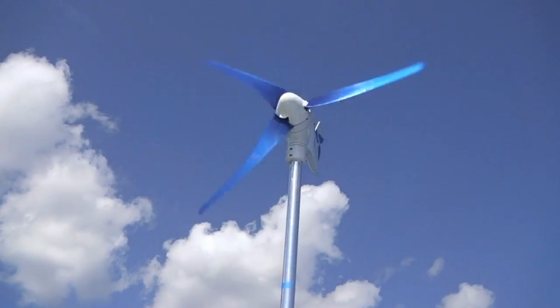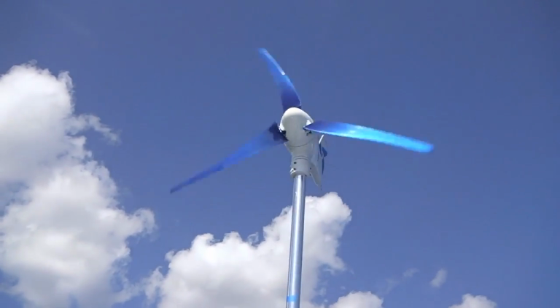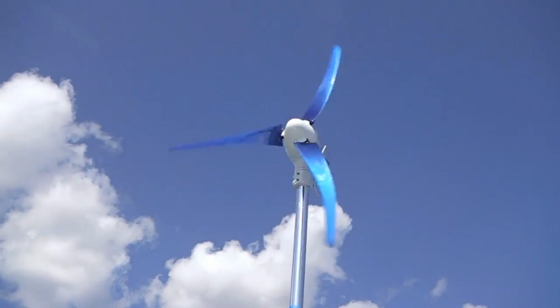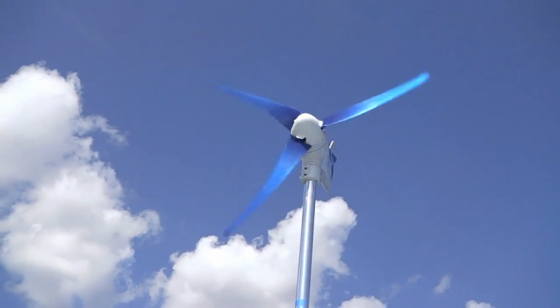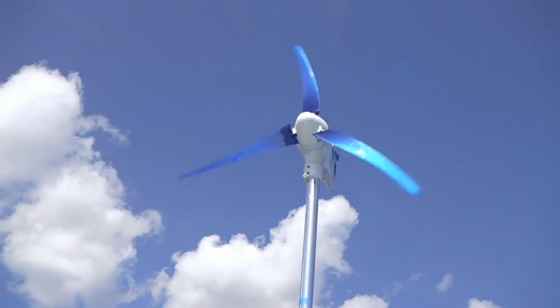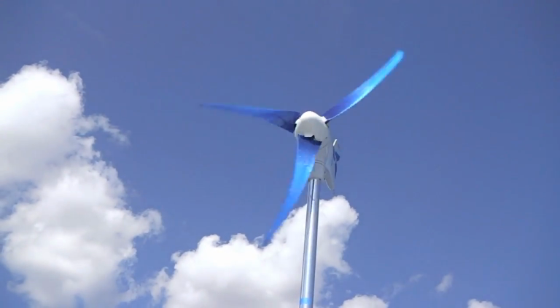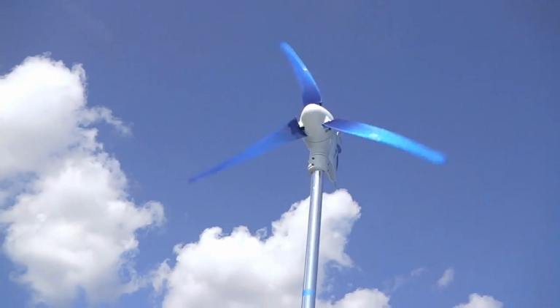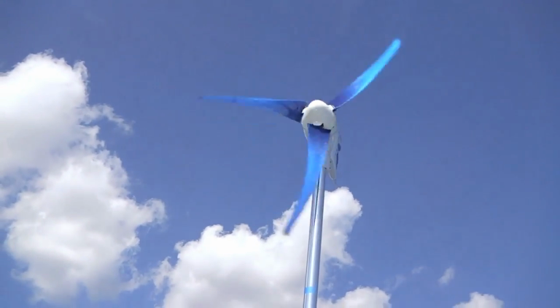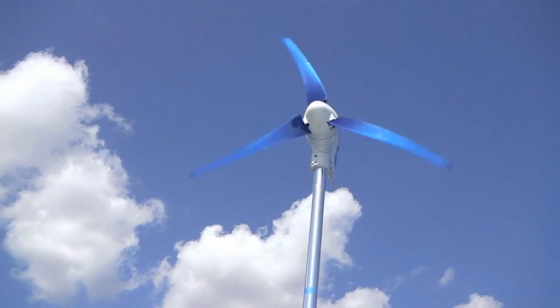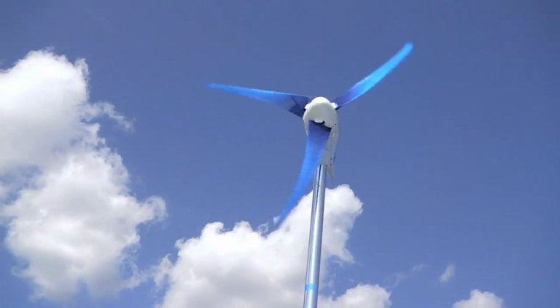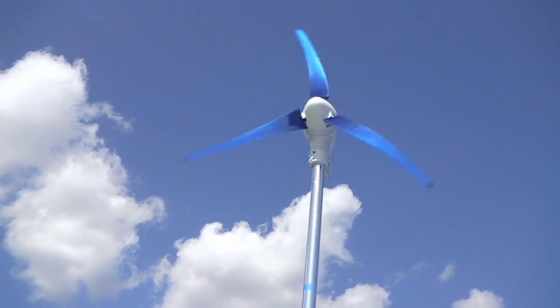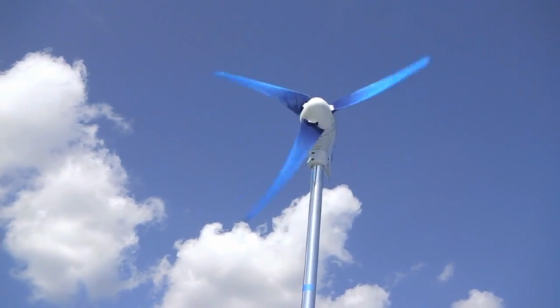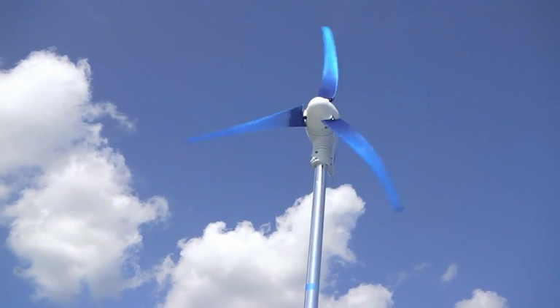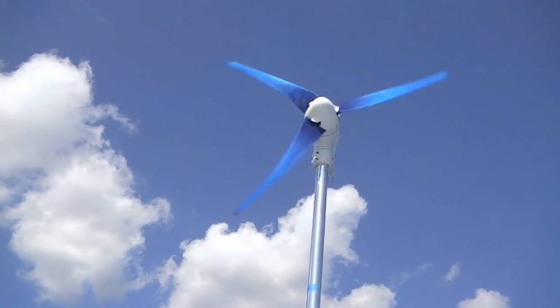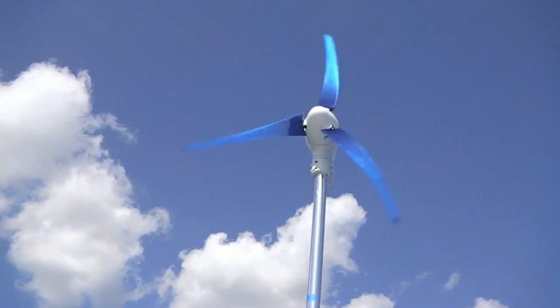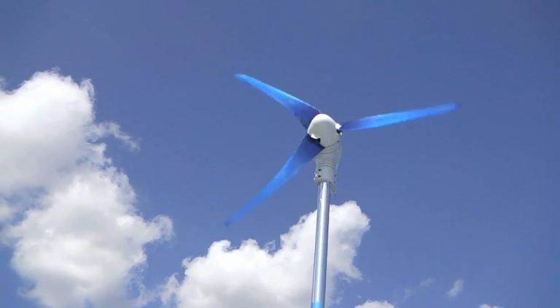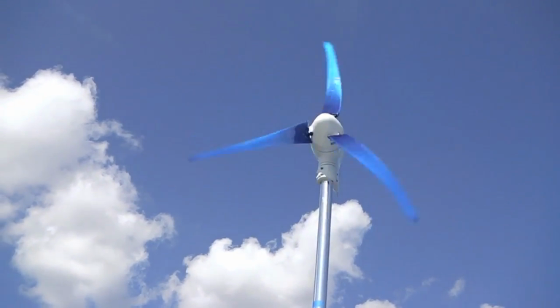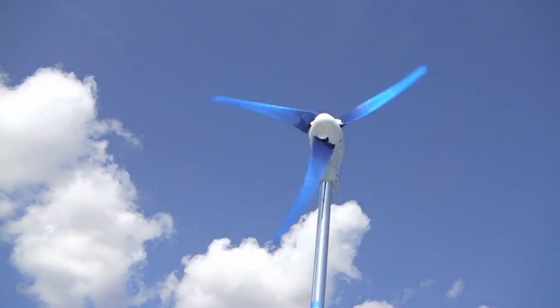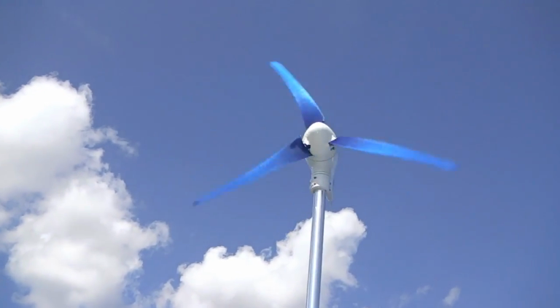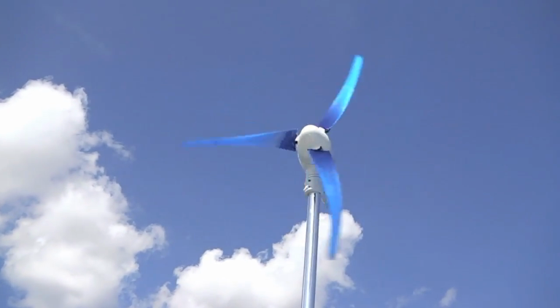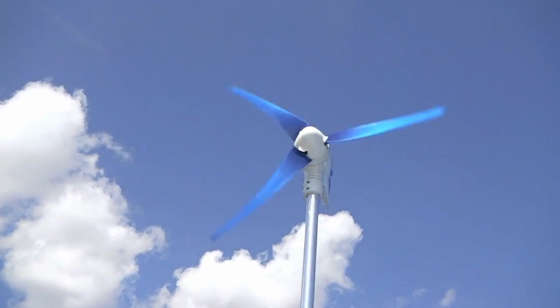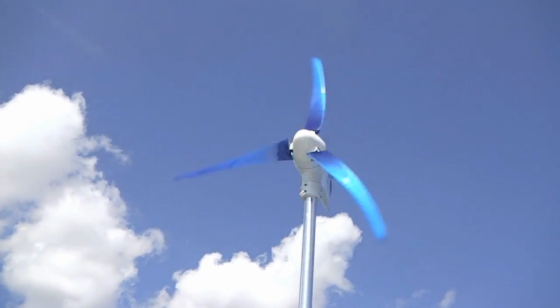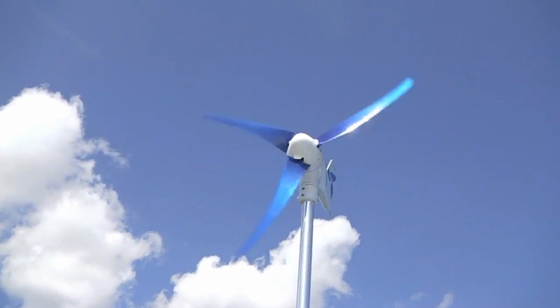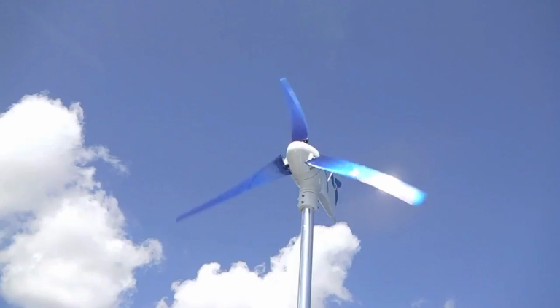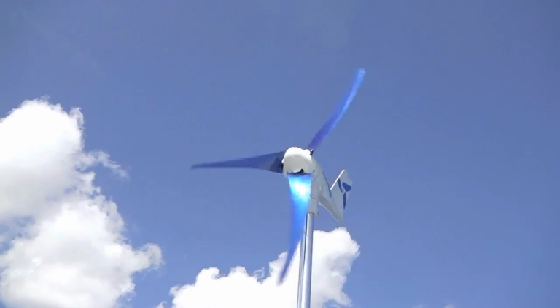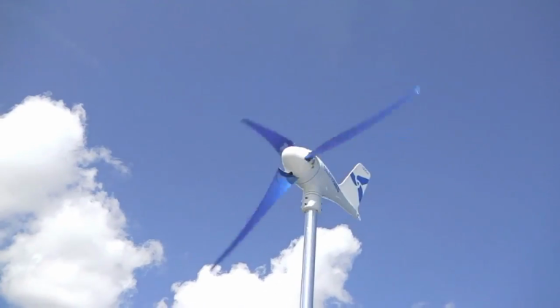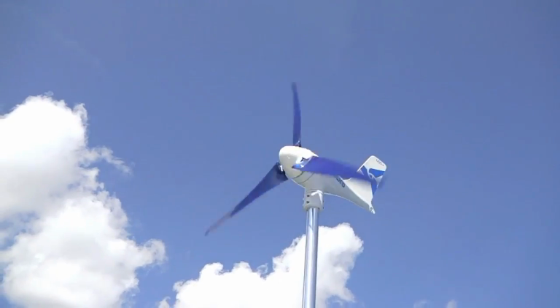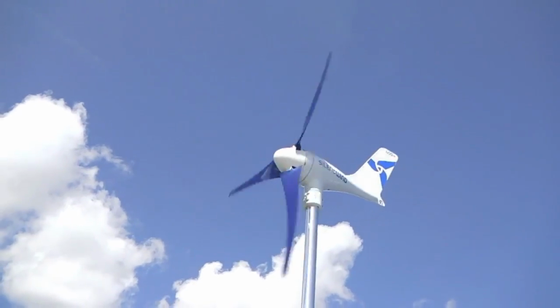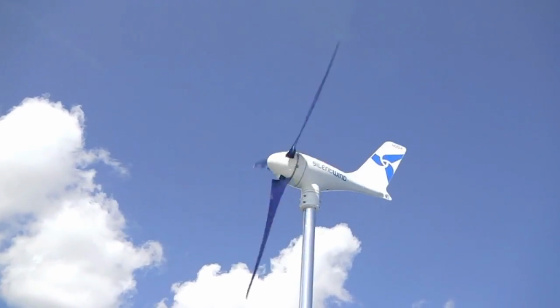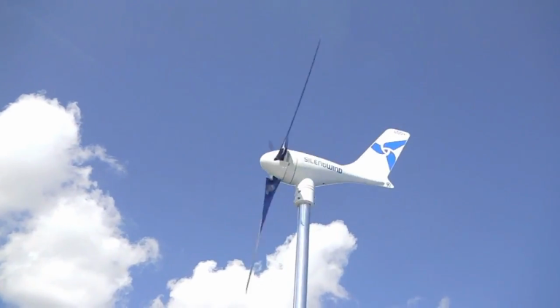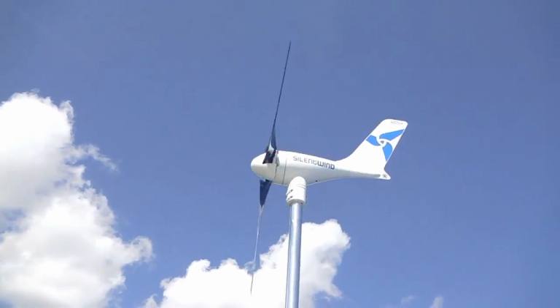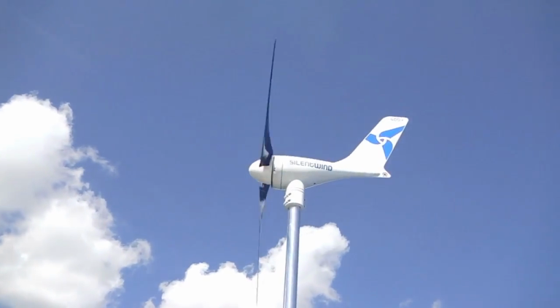Once you get above 30 knots, you almost have to shut it down because it gets a little out of control.